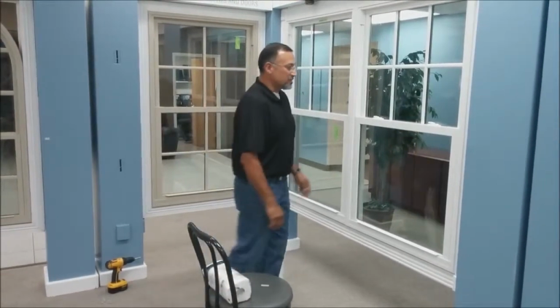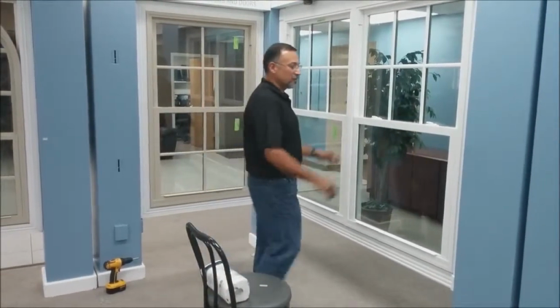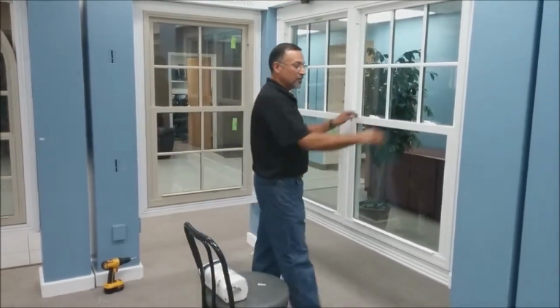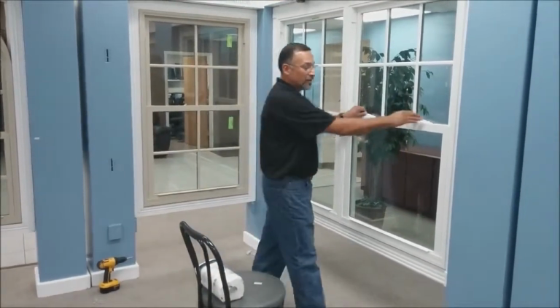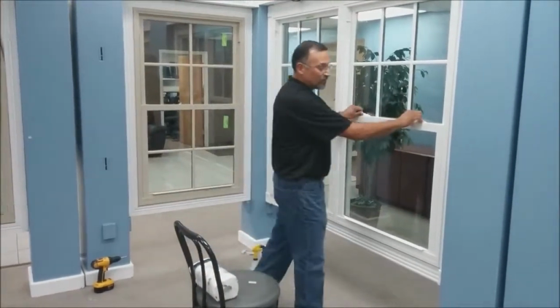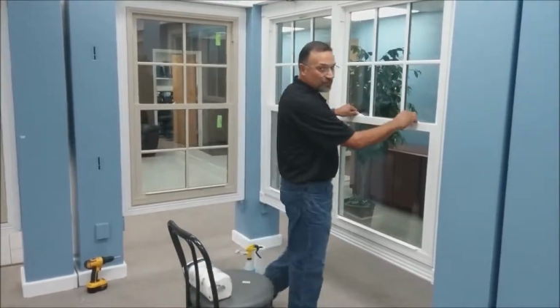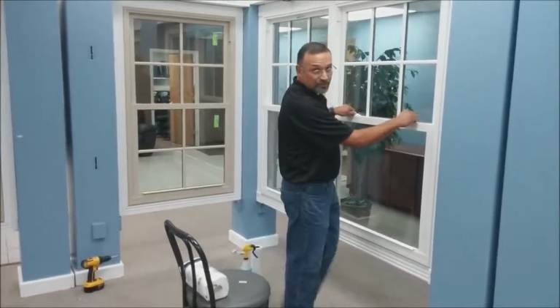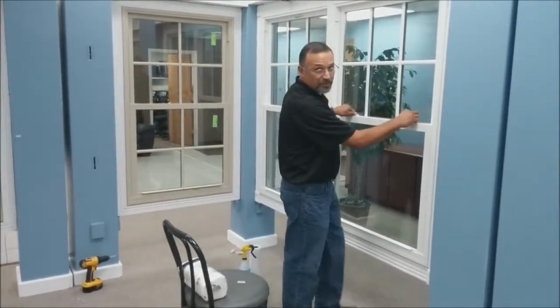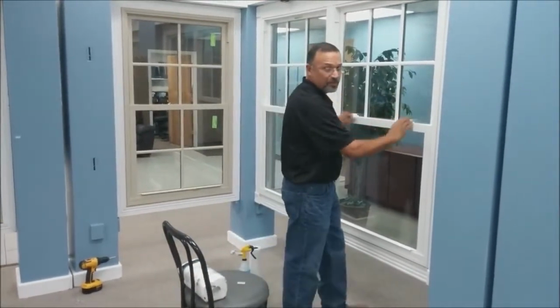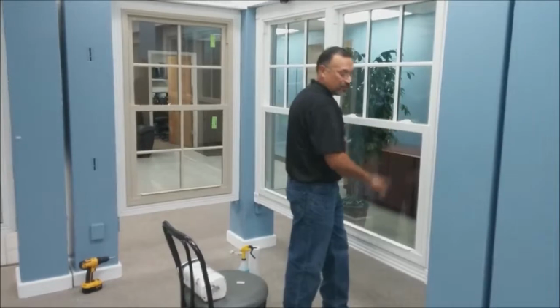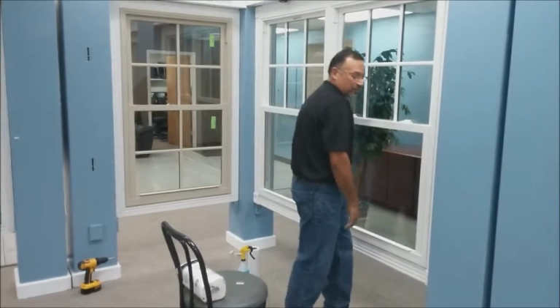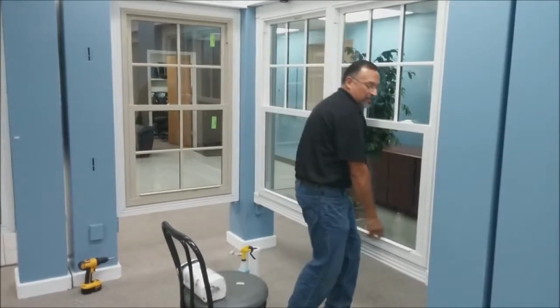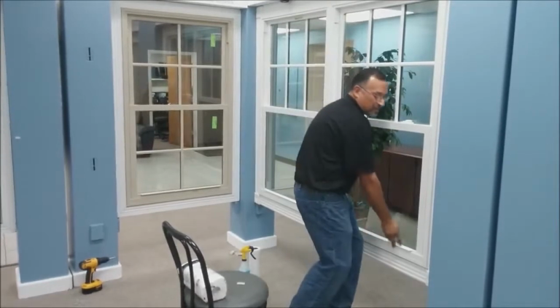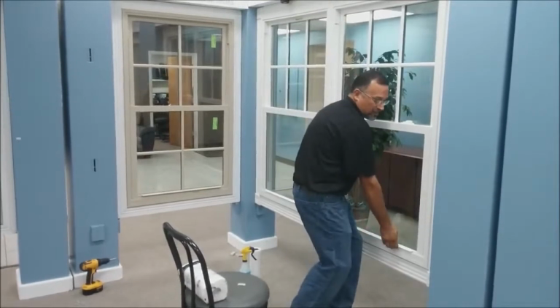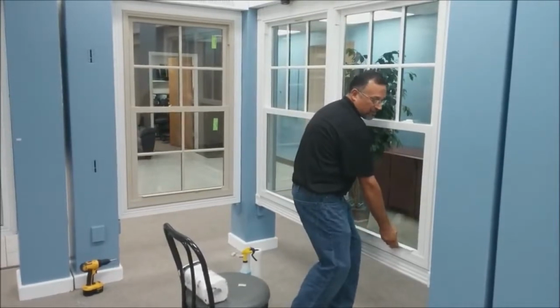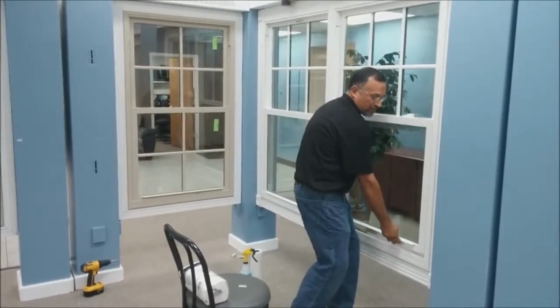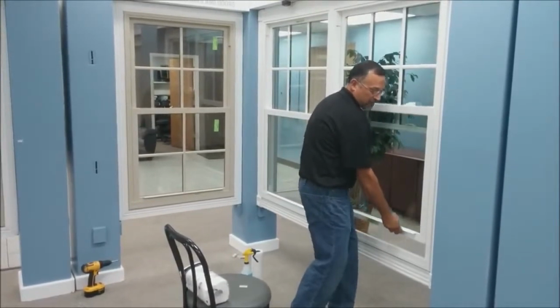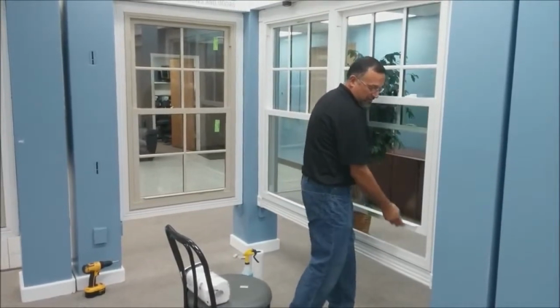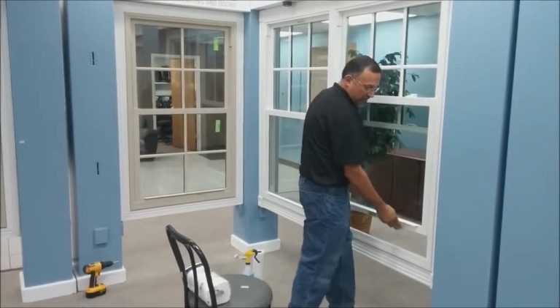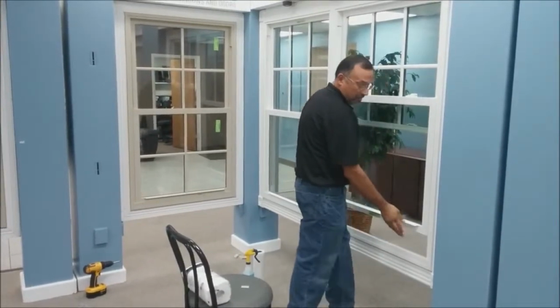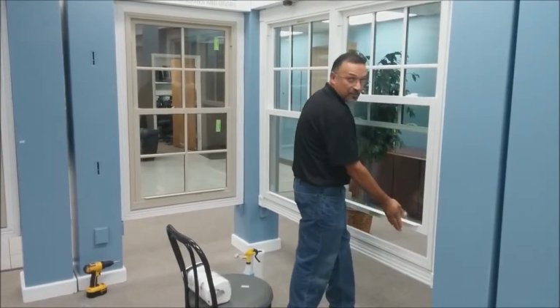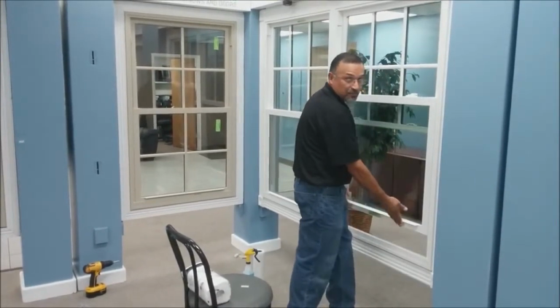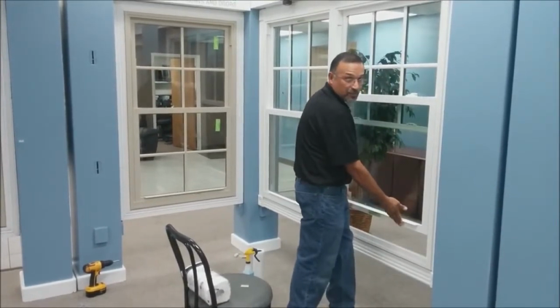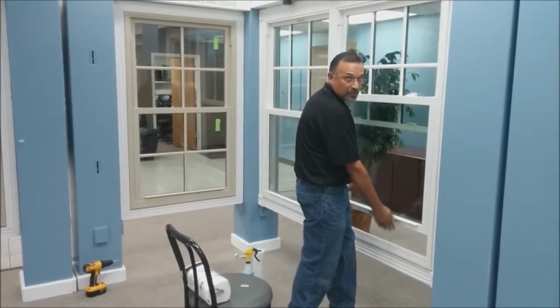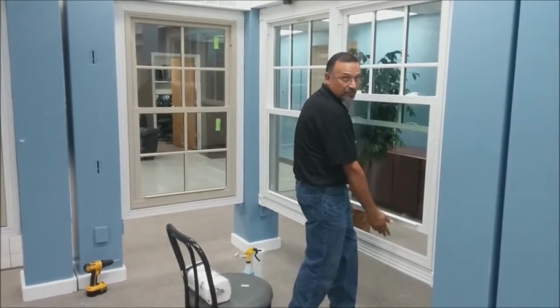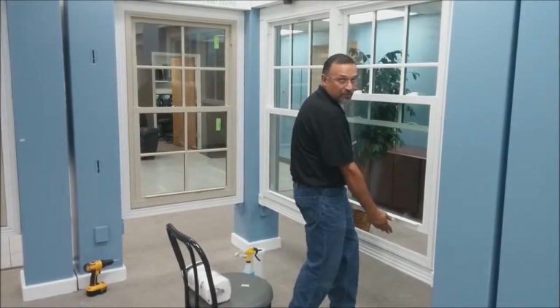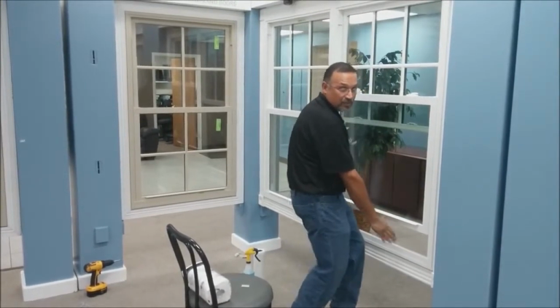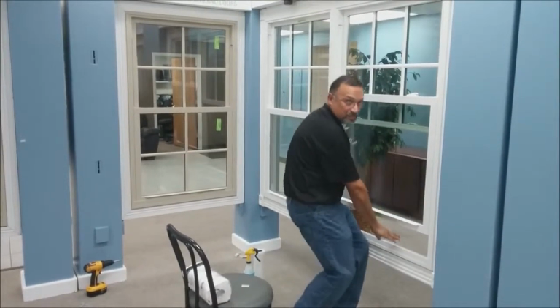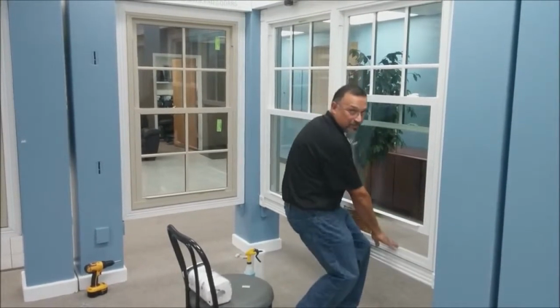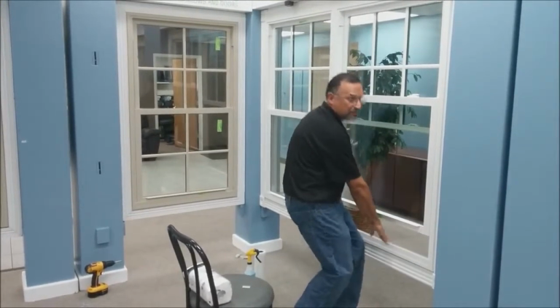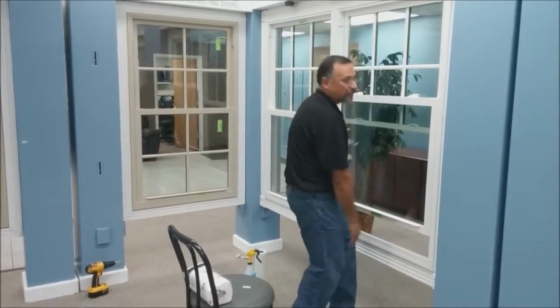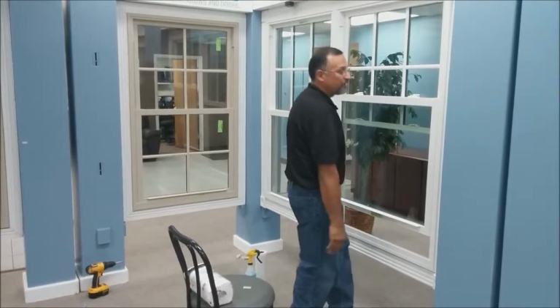First, you want to unlock the window and raise it just a couple of inches so that the lift rail will clear the bottom seal of the frame.